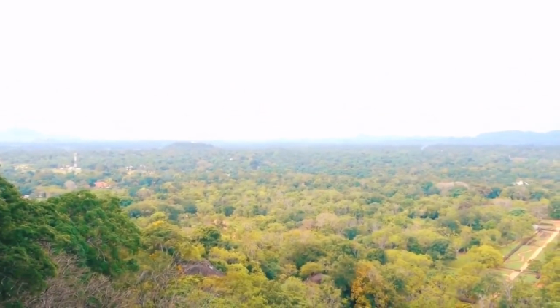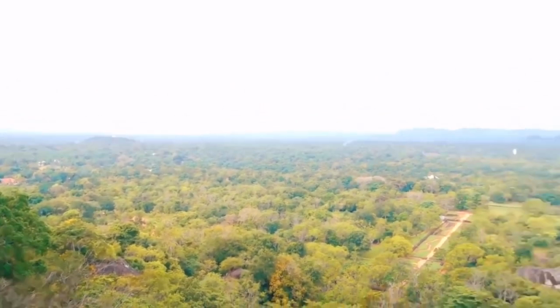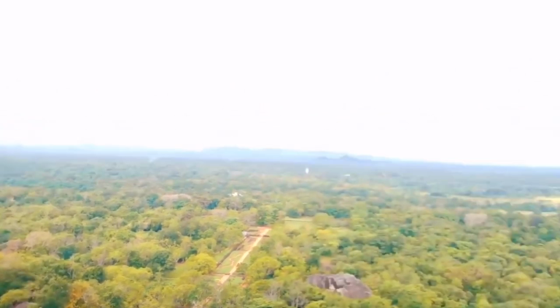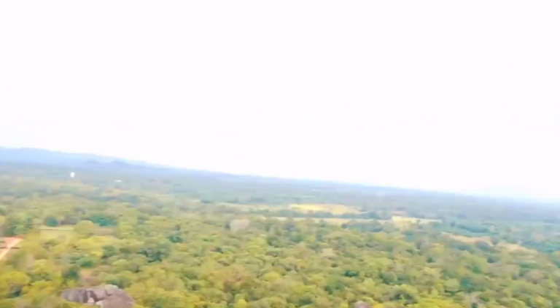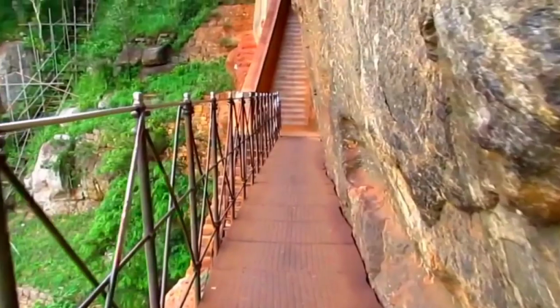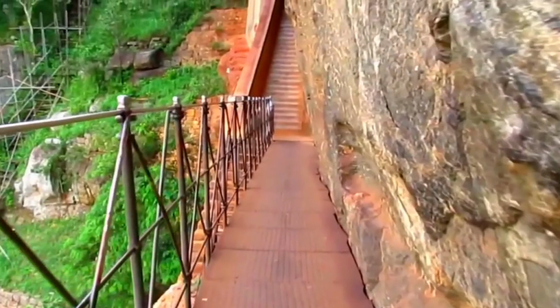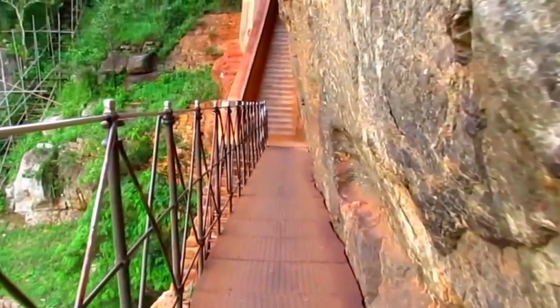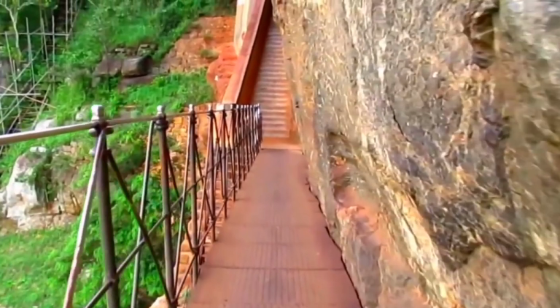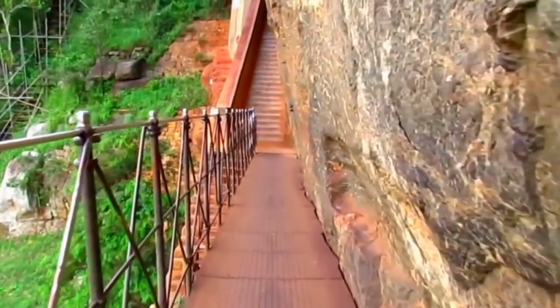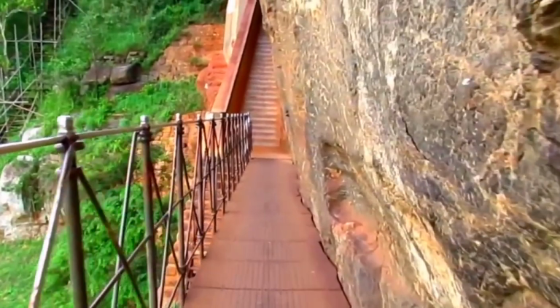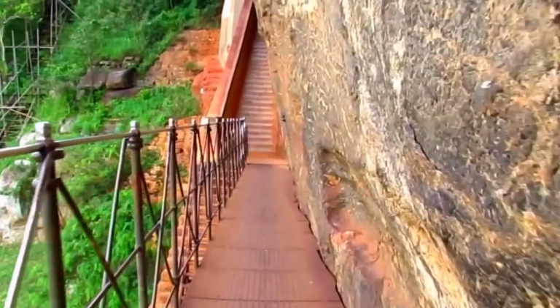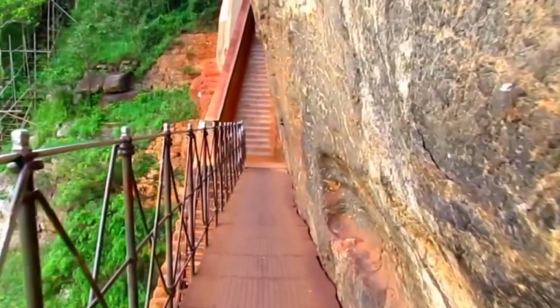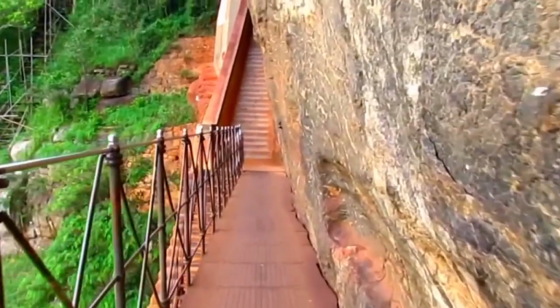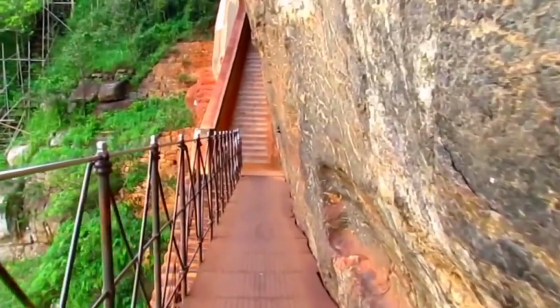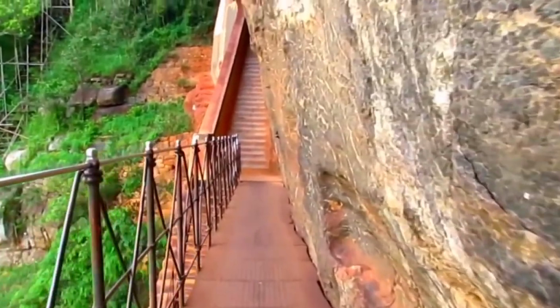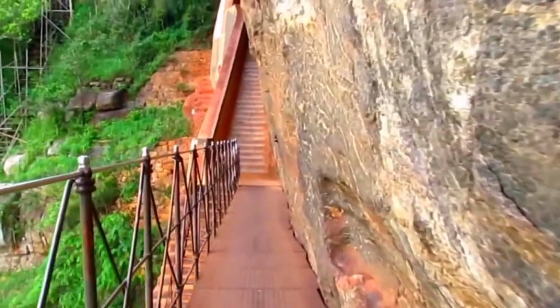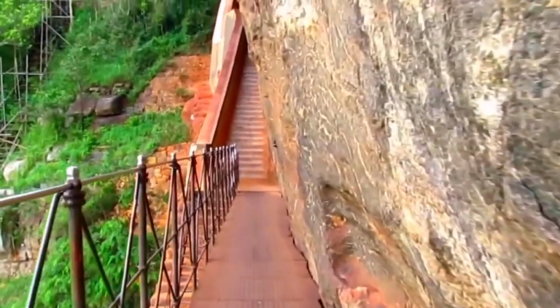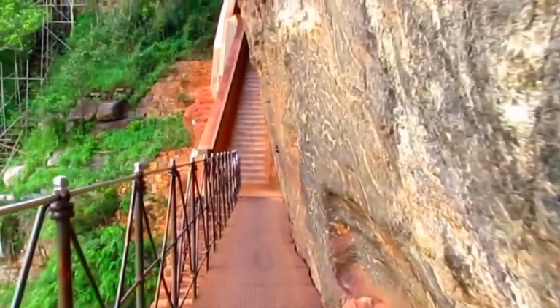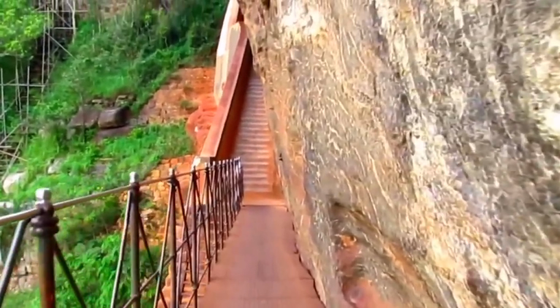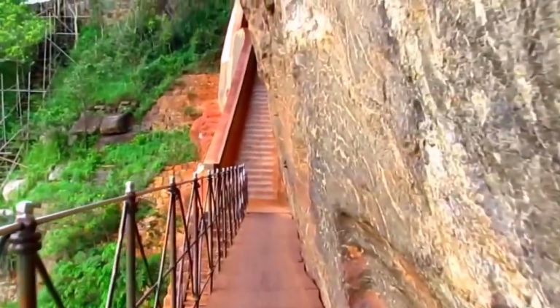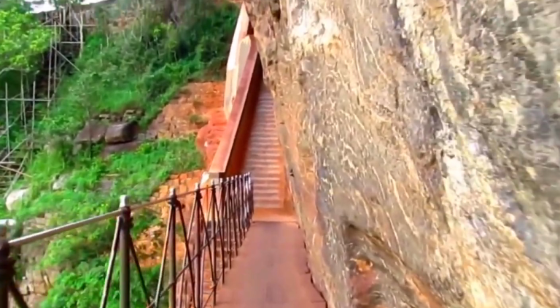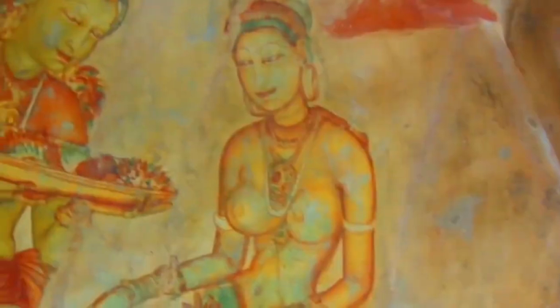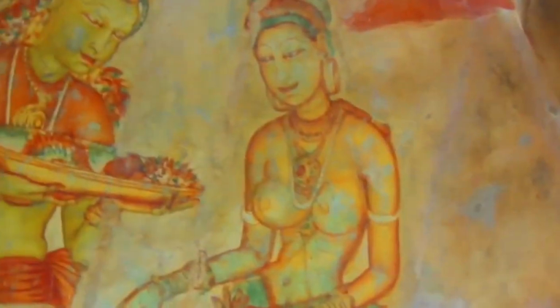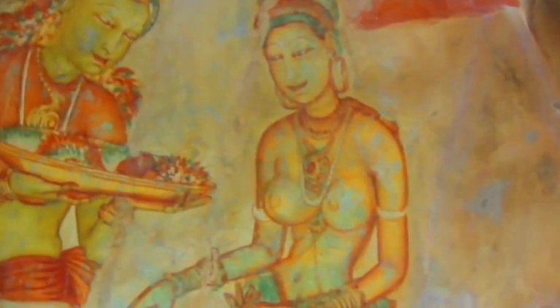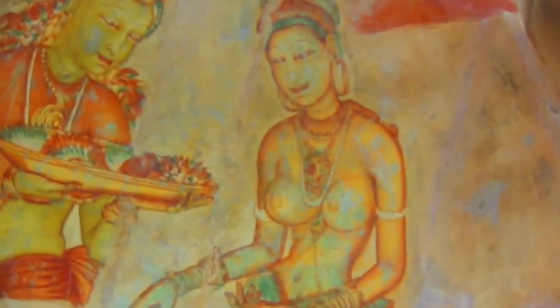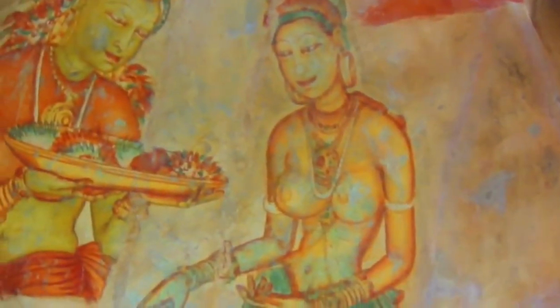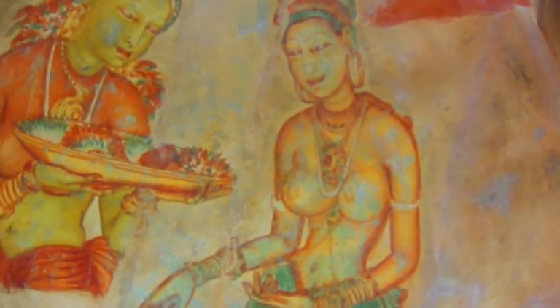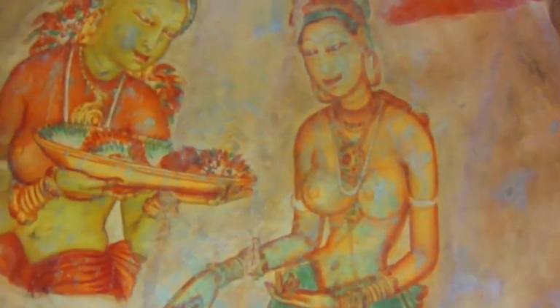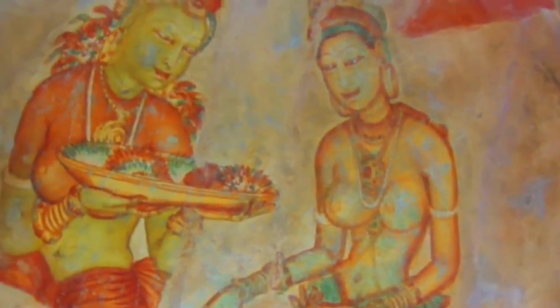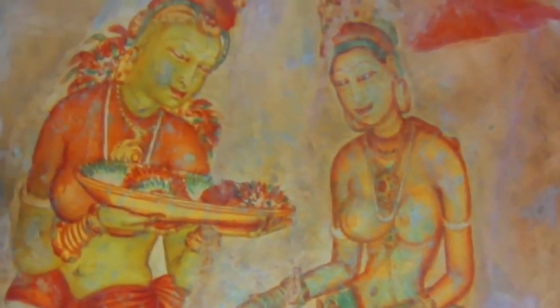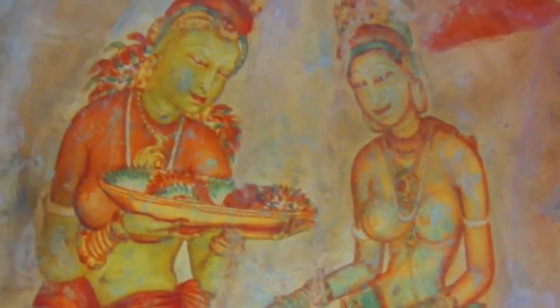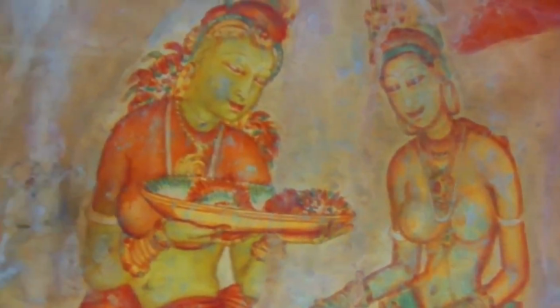Fascinating. Thank you for sharing your knowledge with us.